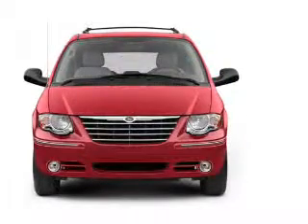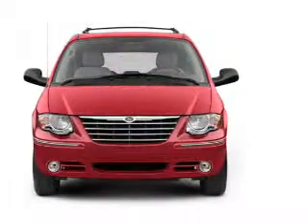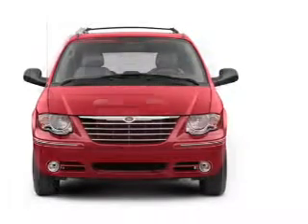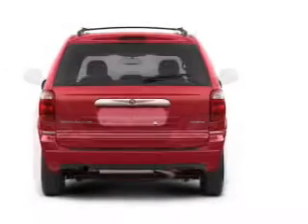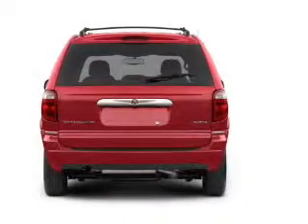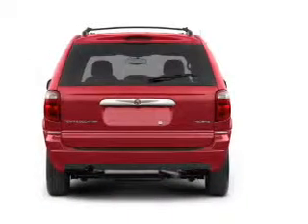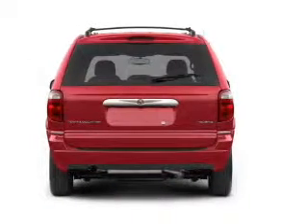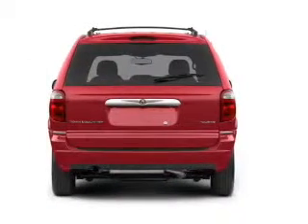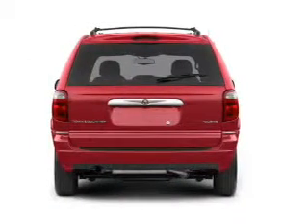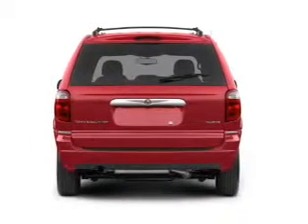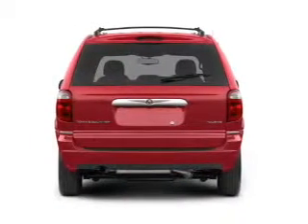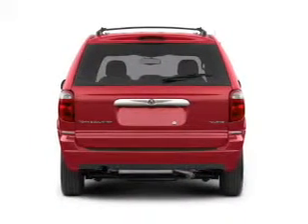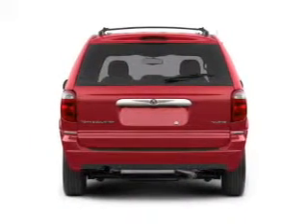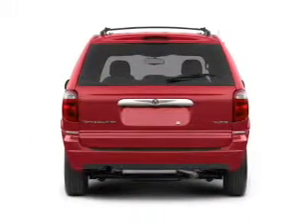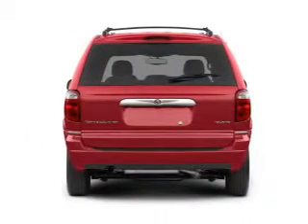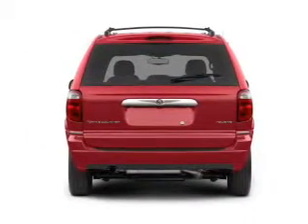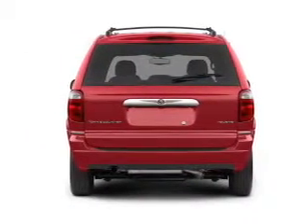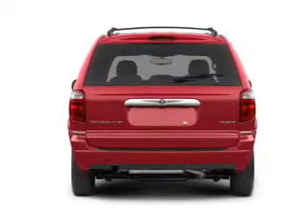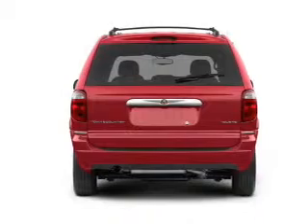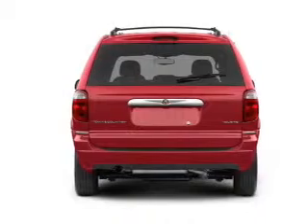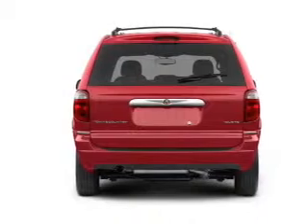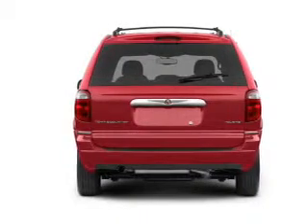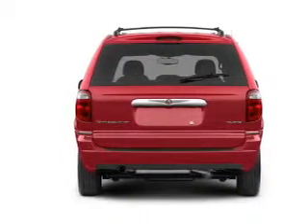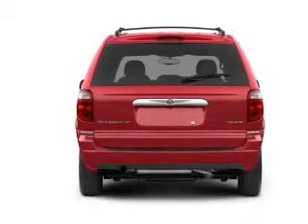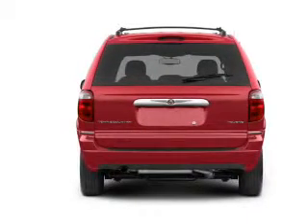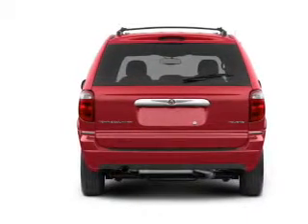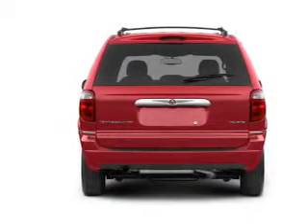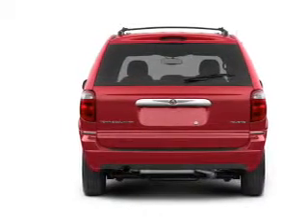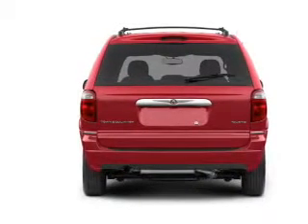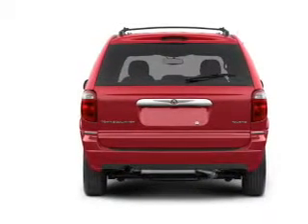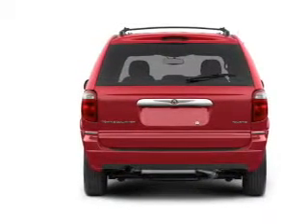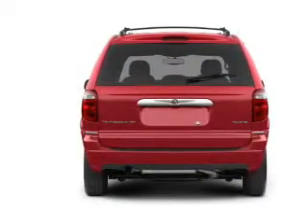With a reliable 6-cylinder engine connected to a smooth-shifting automatic transmission, premium wheels lend a distinctive appearance.